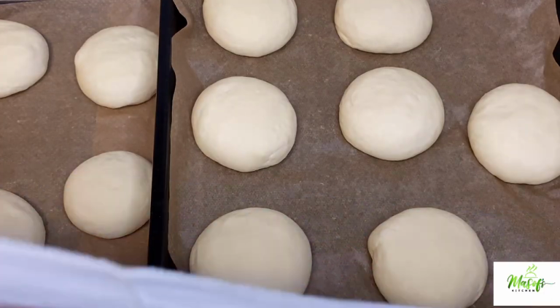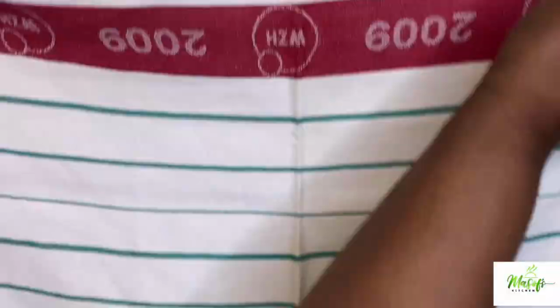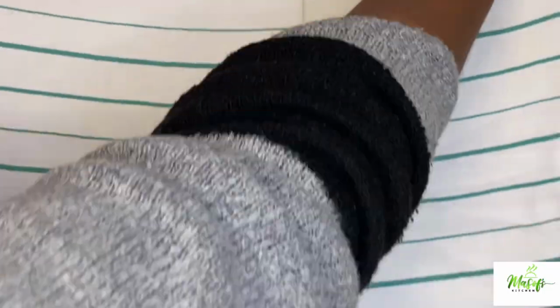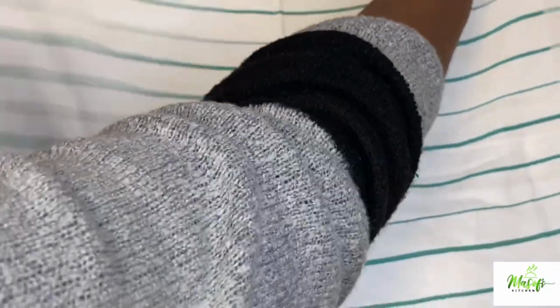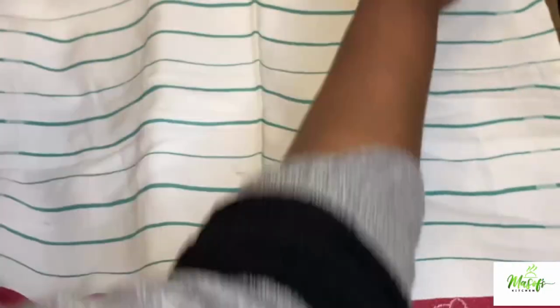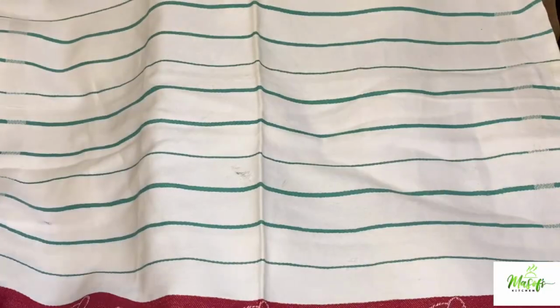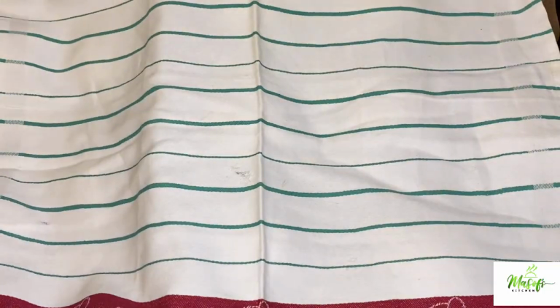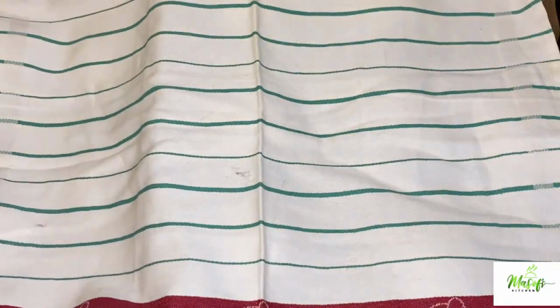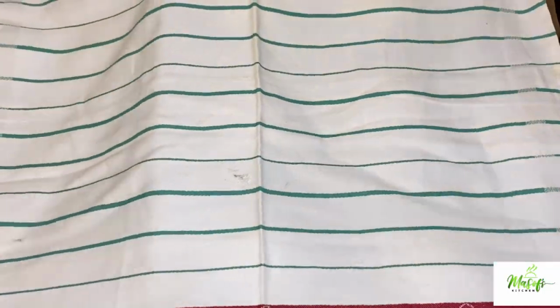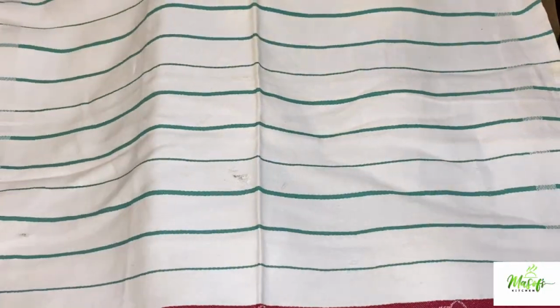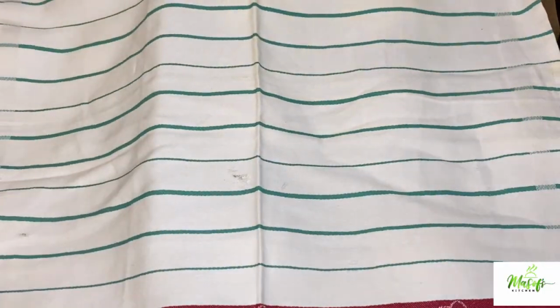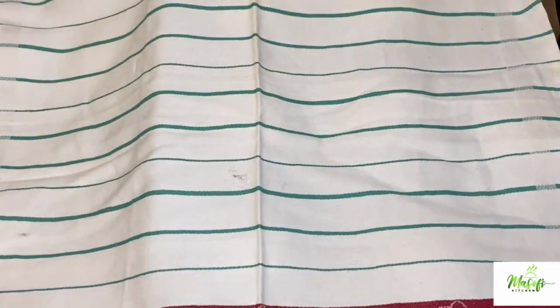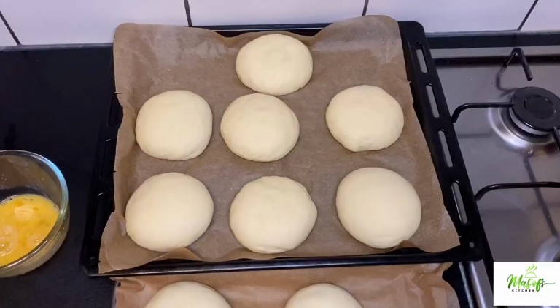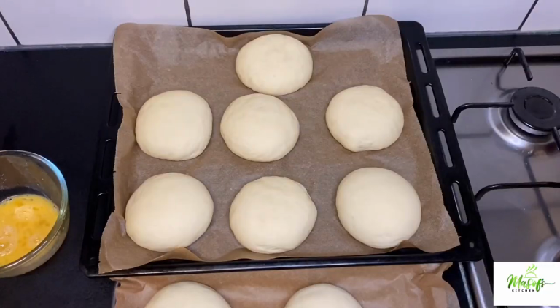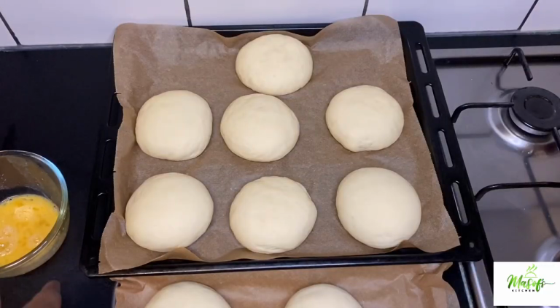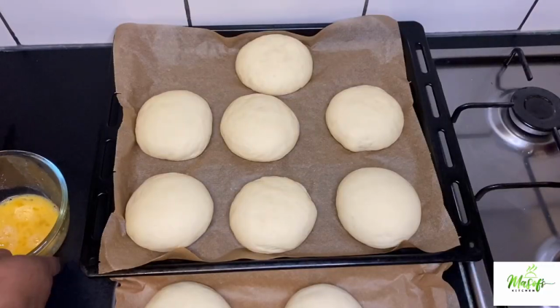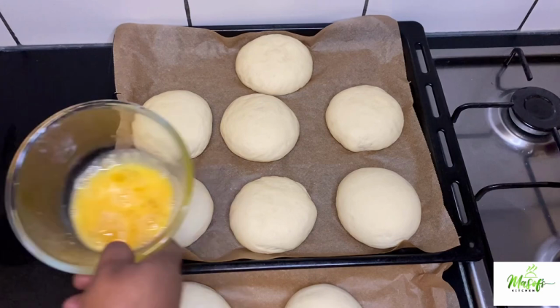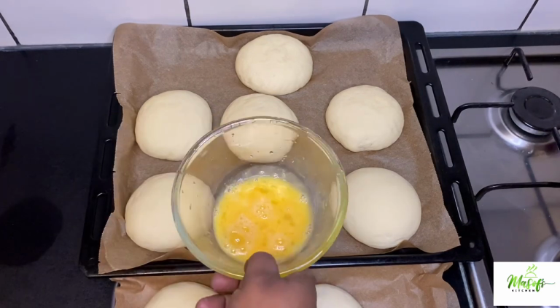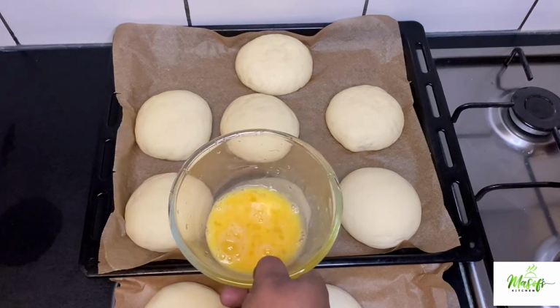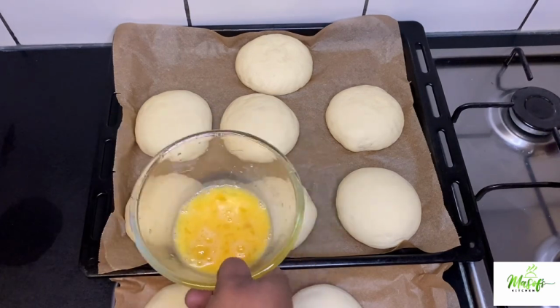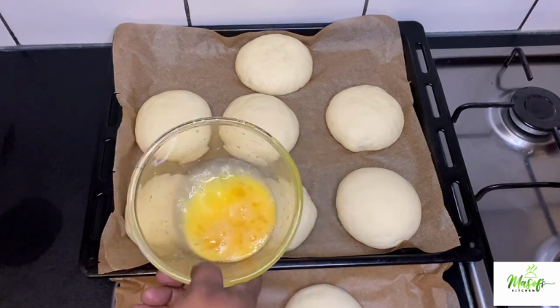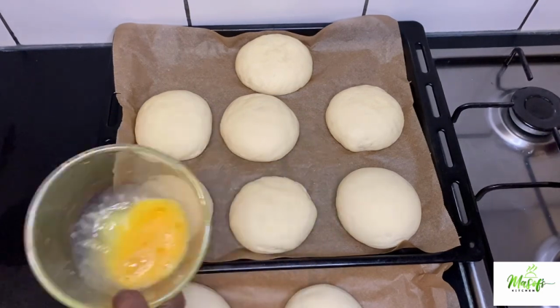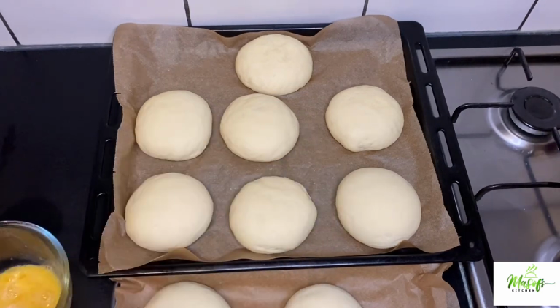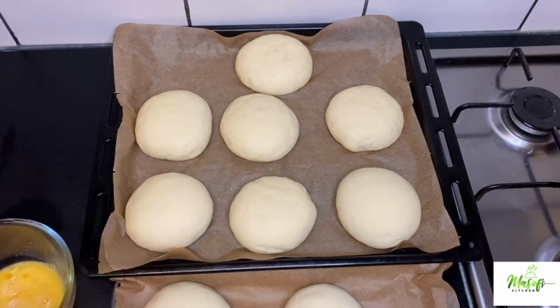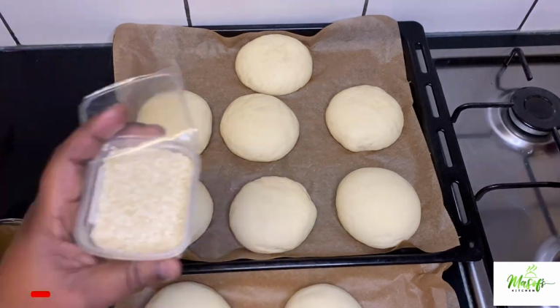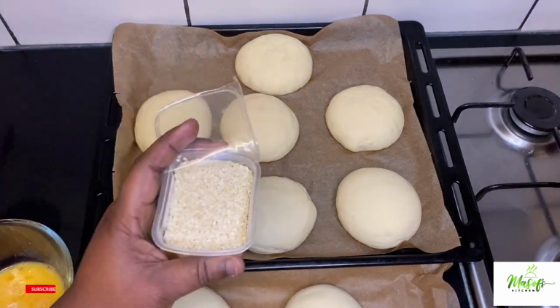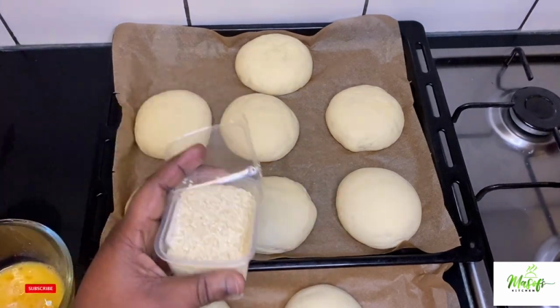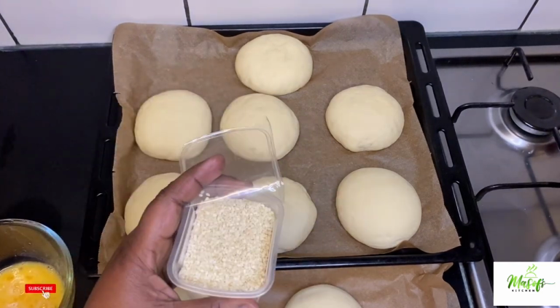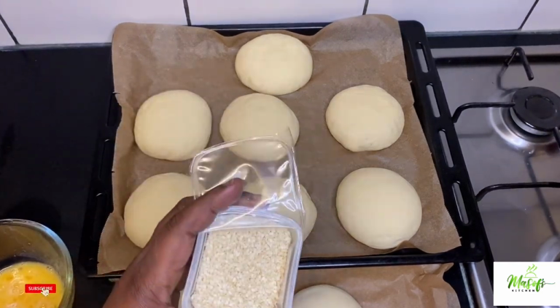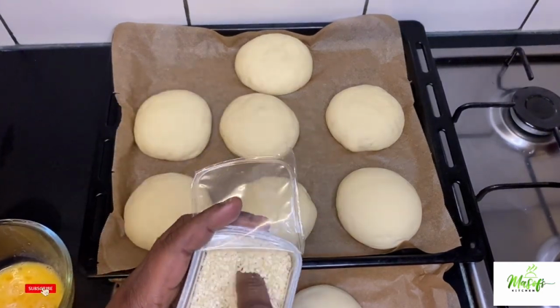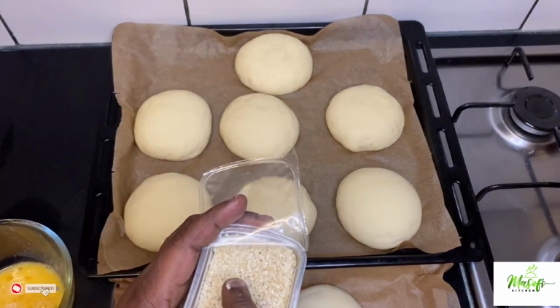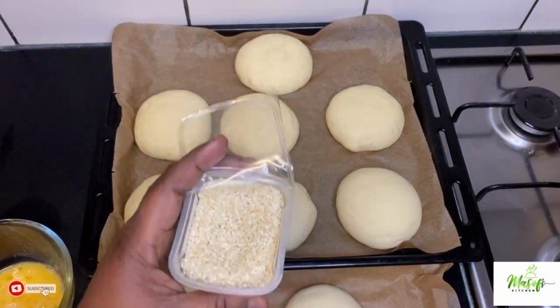I will then cover my dough and let it rise again for an hour. After an hour, it's time to egg wash our dough.